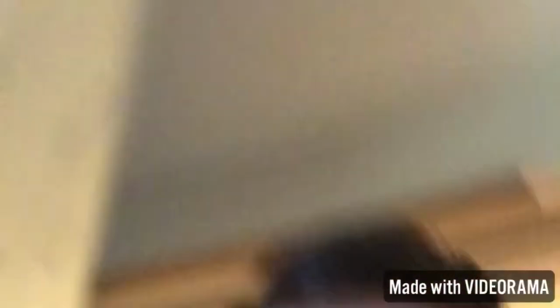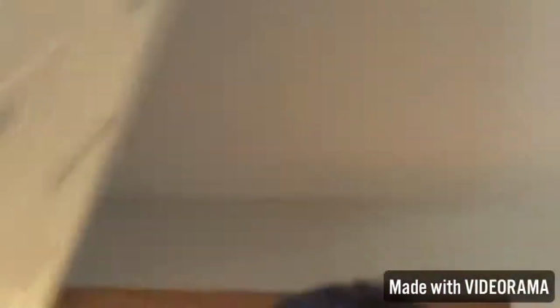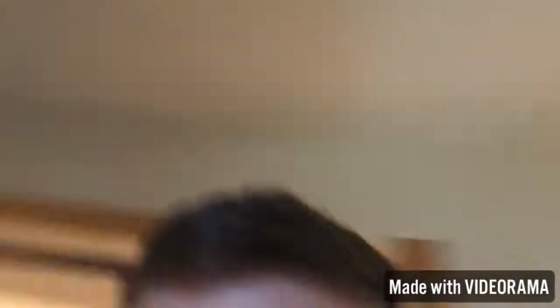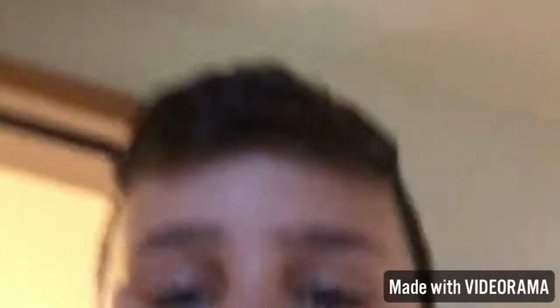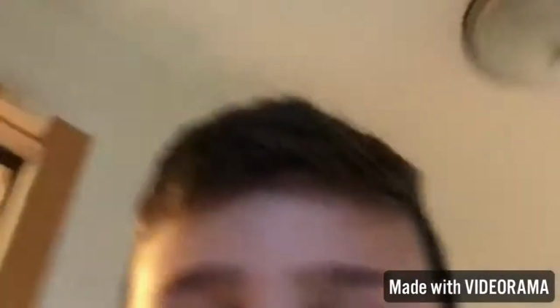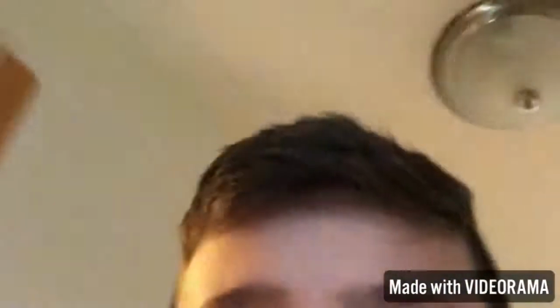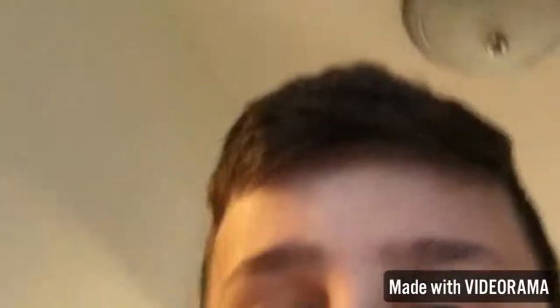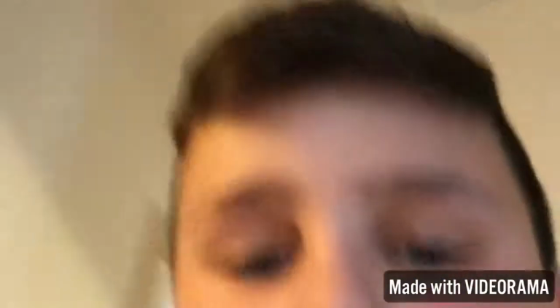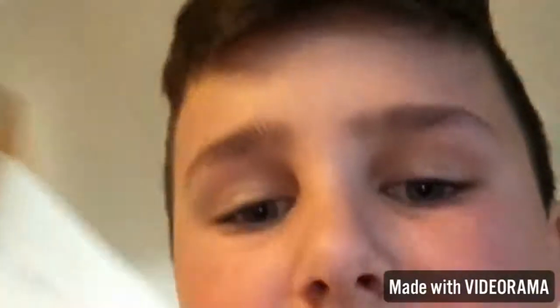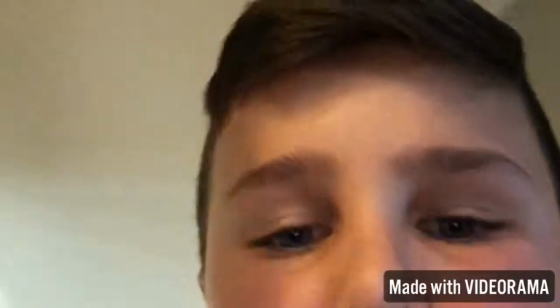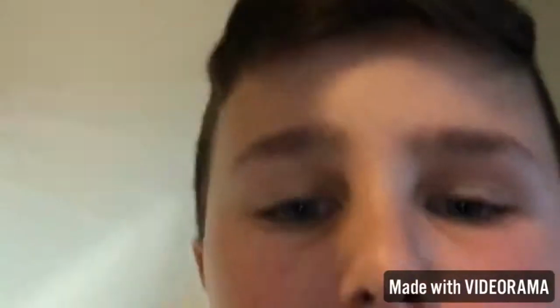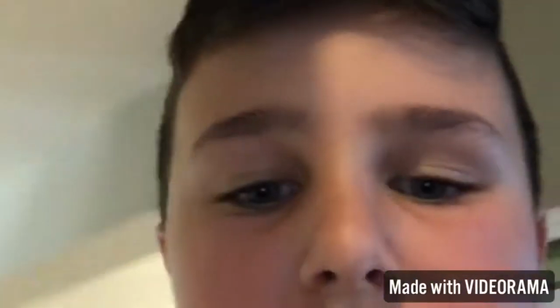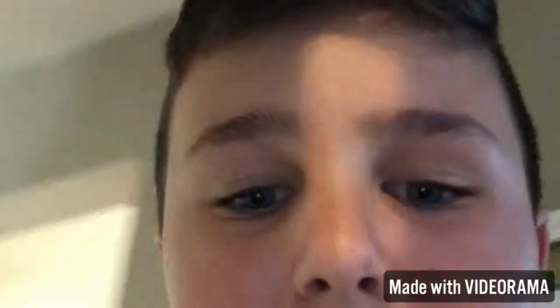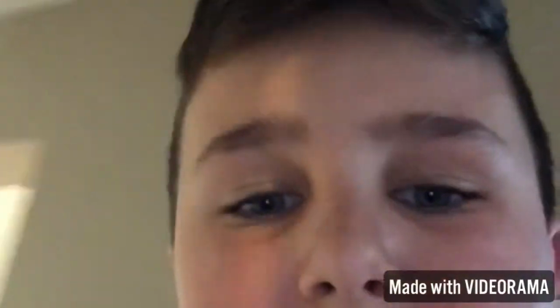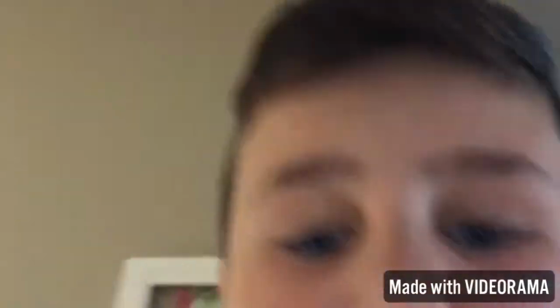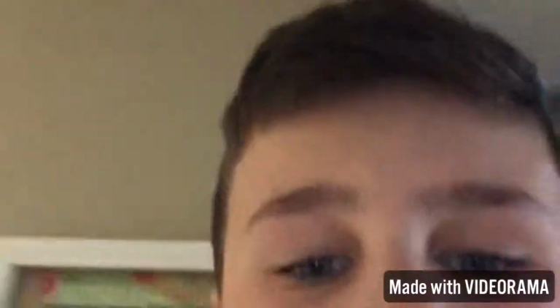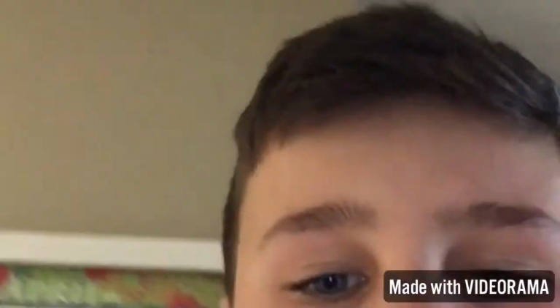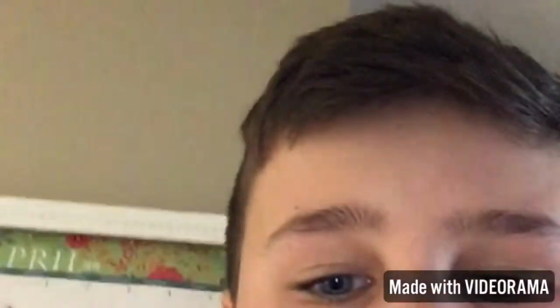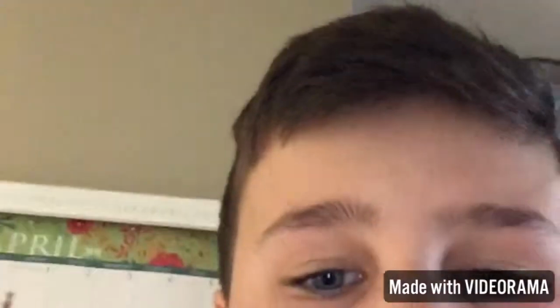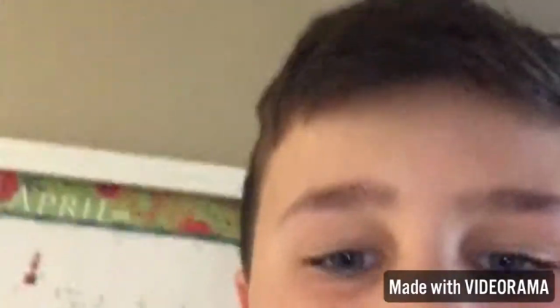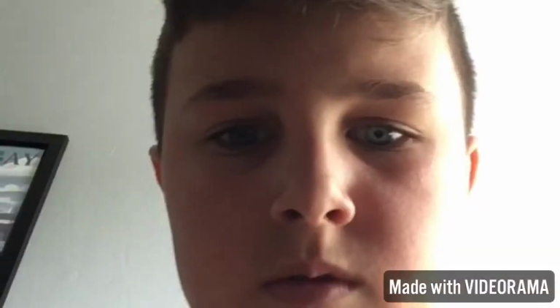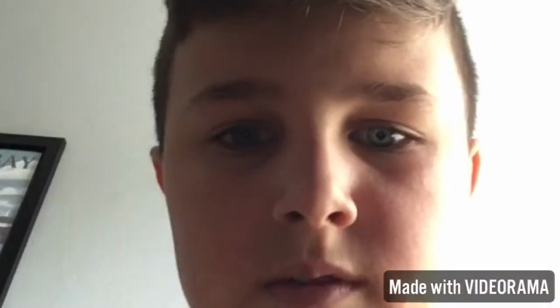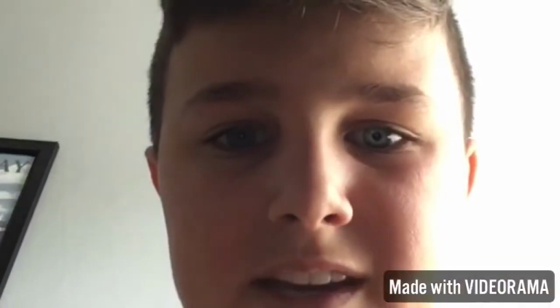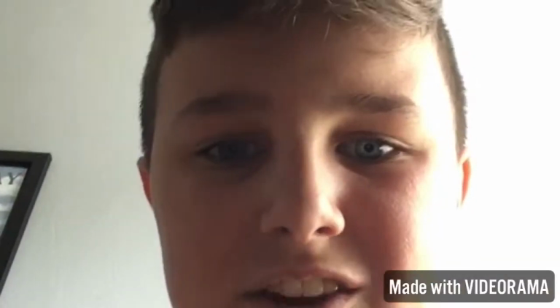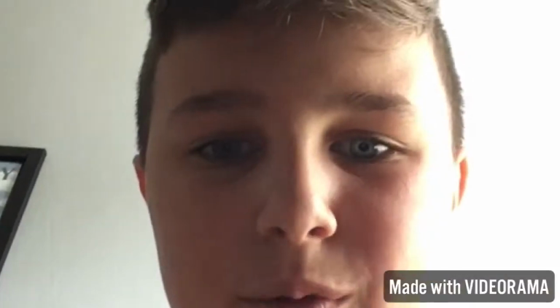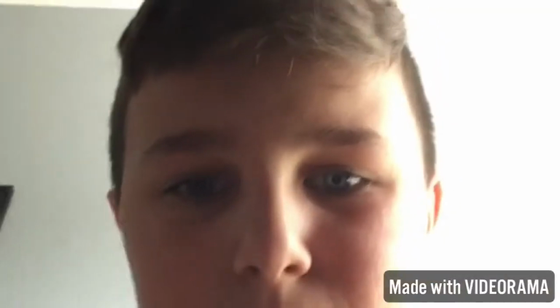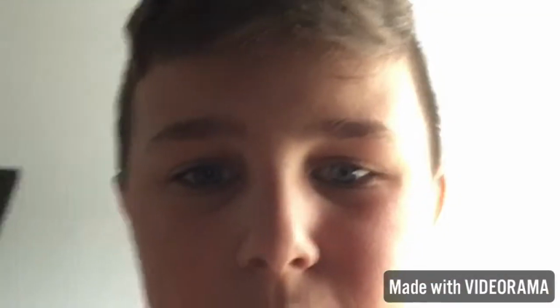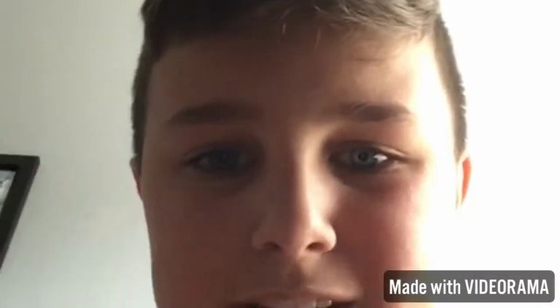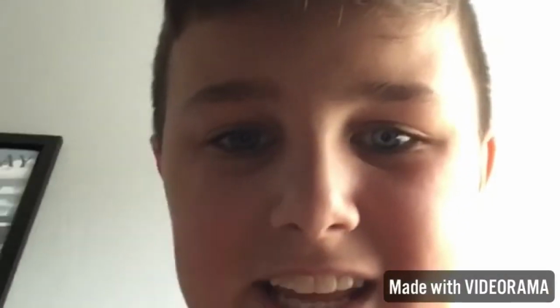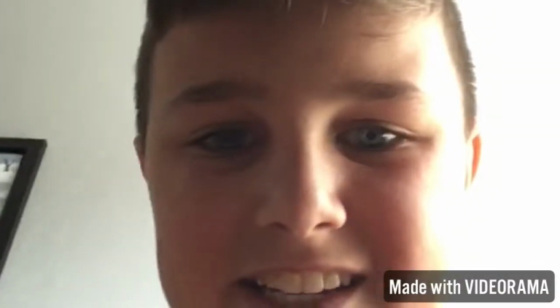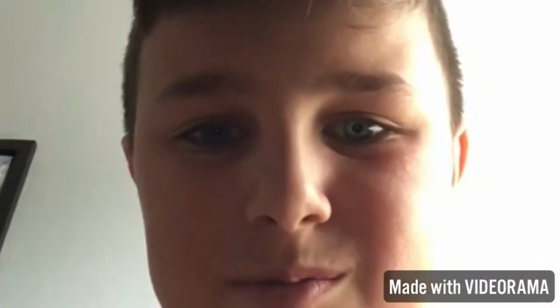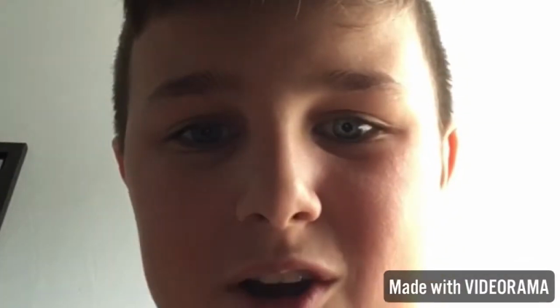Okay, make sure to like and subscribe. See you in the next video.